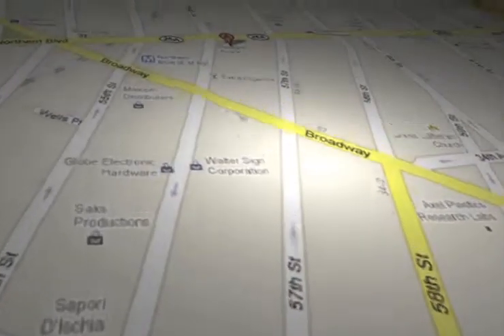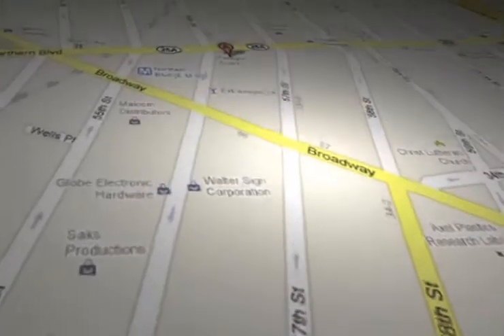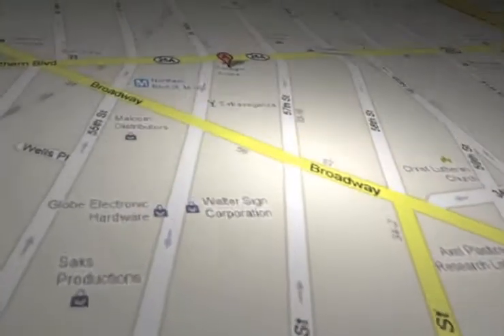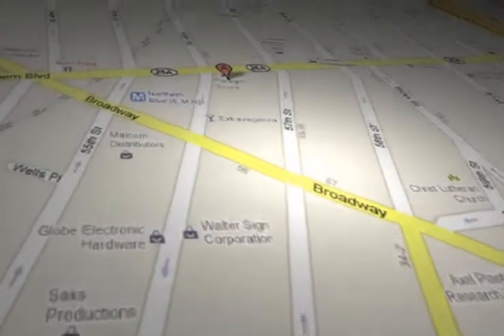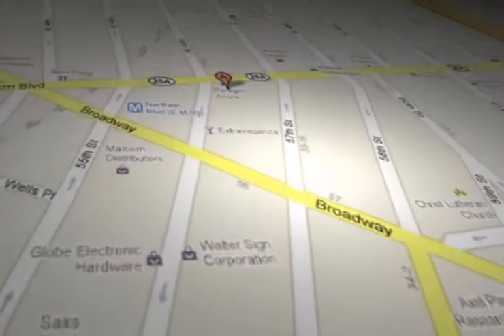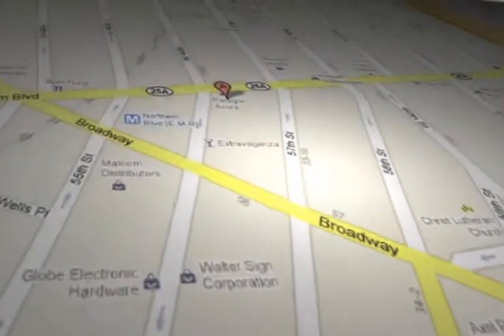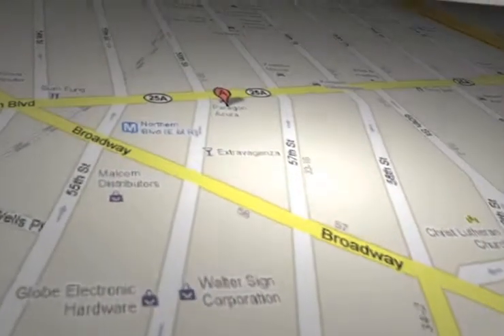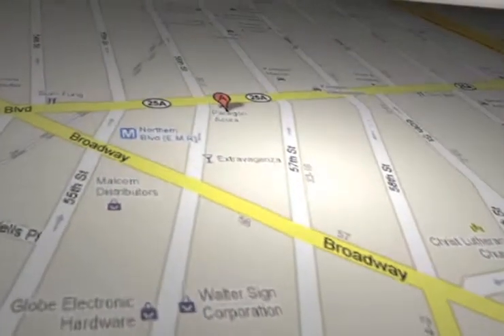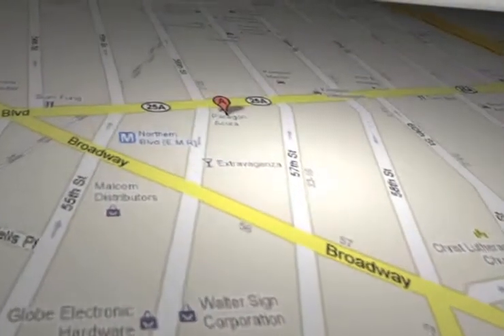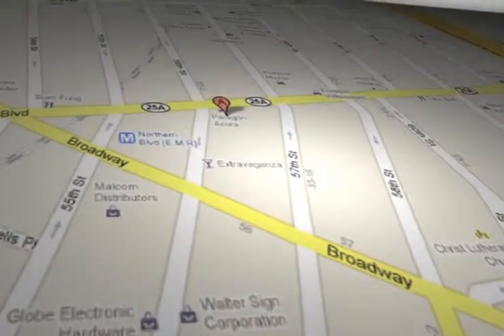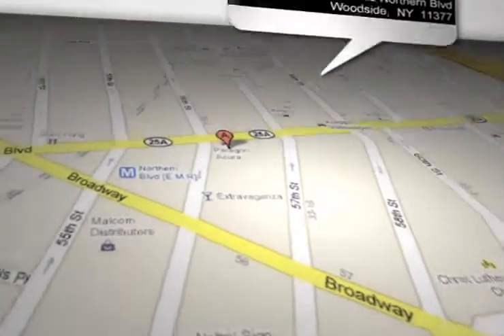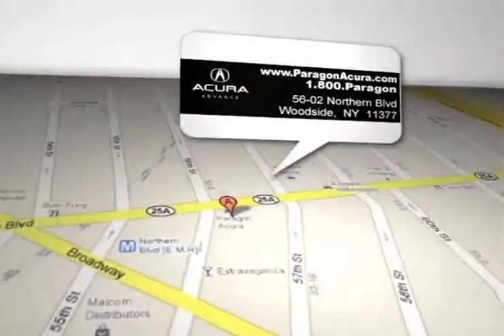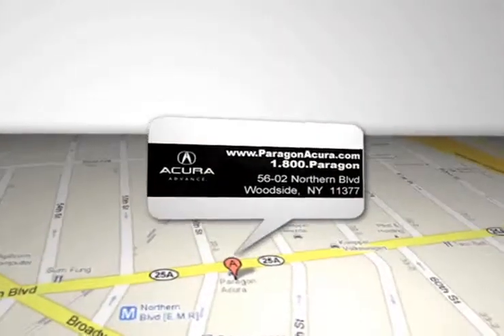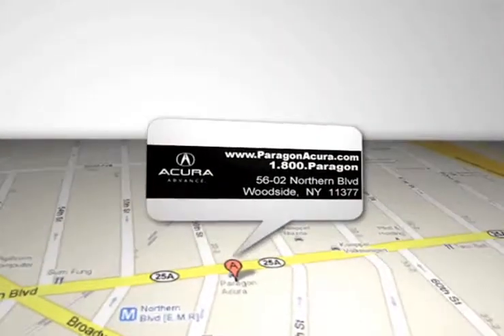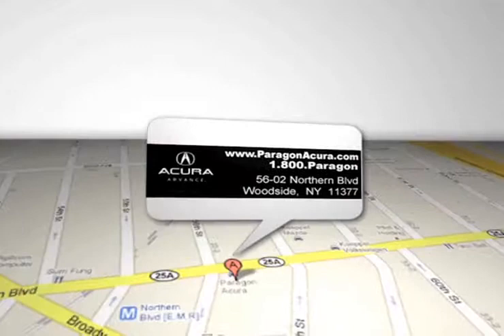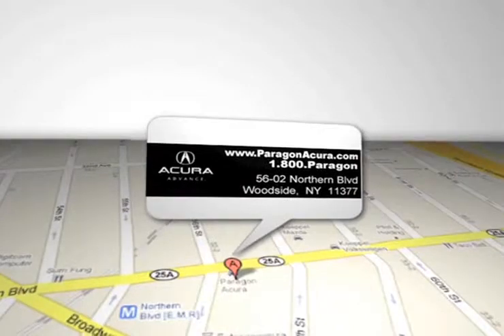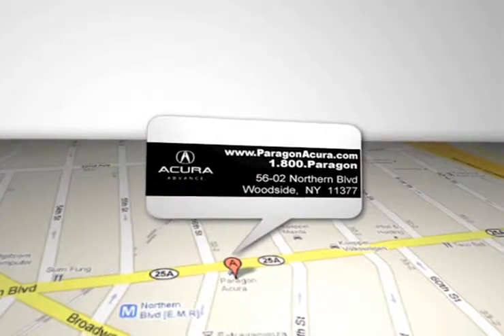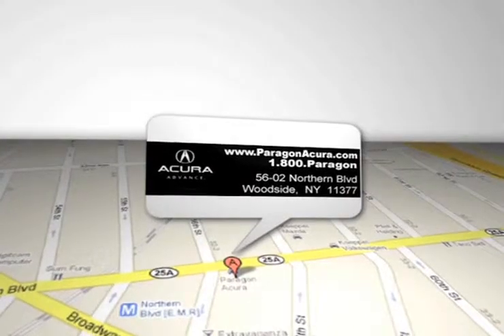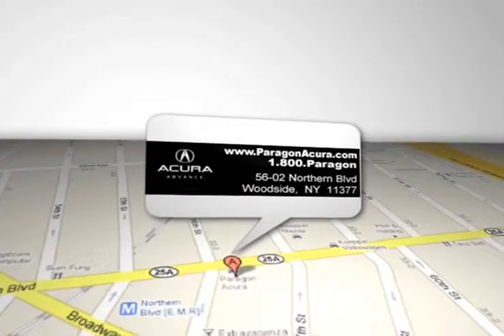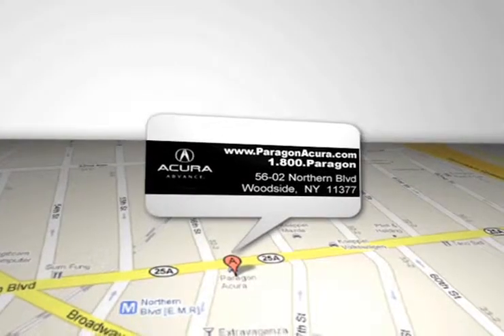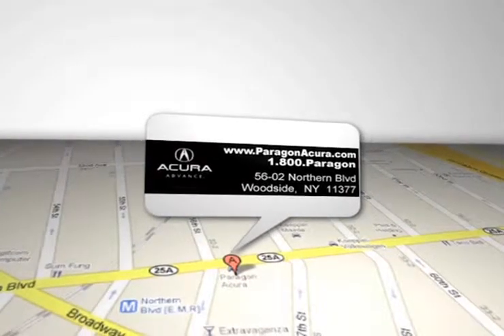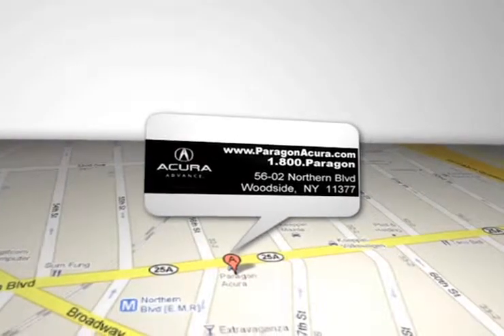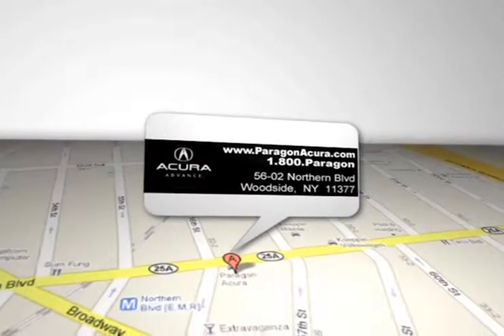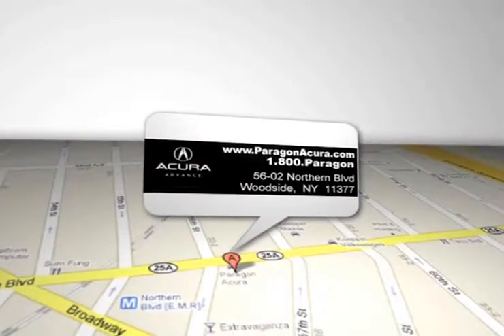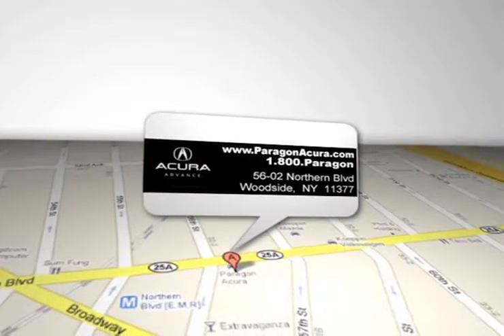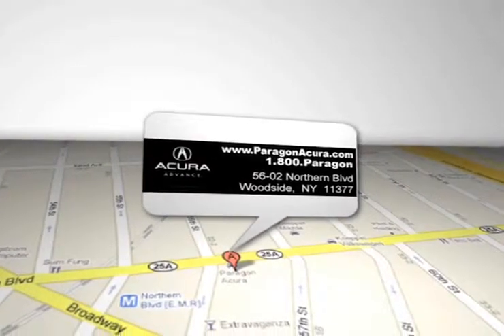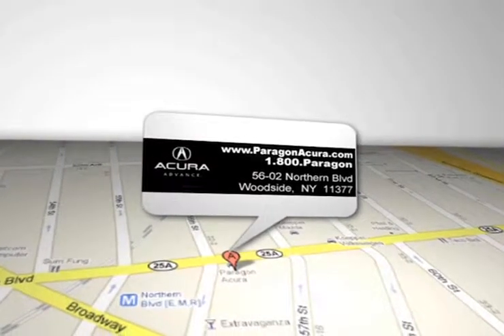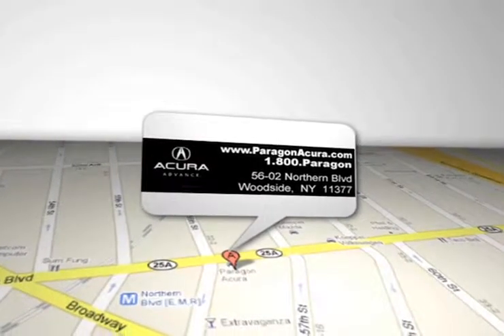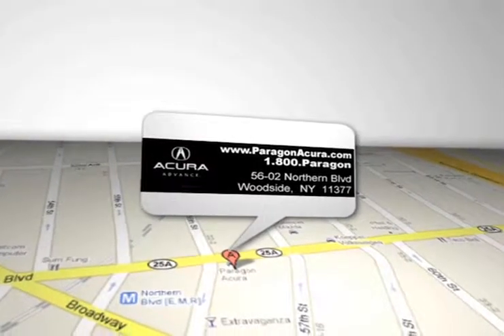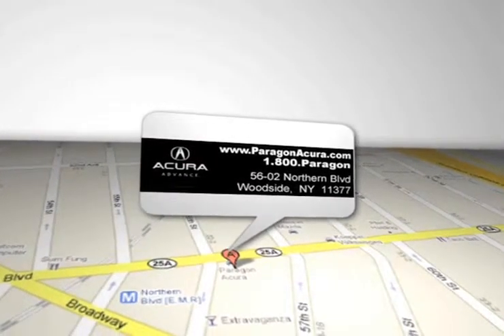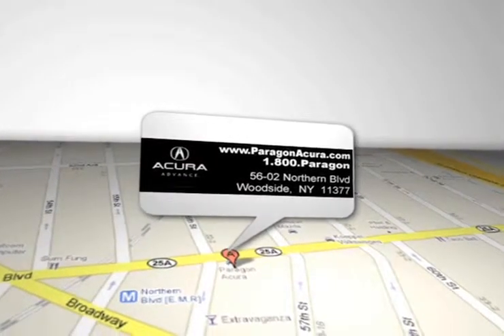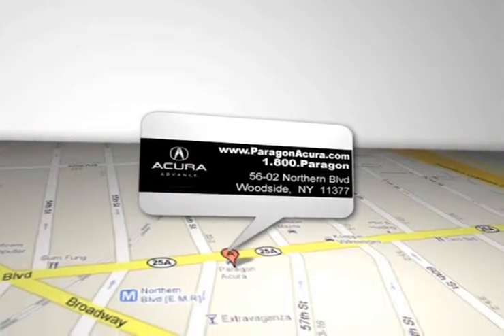Paragon Acura is located at 5602 Northern Blvd in Woodside, New York.